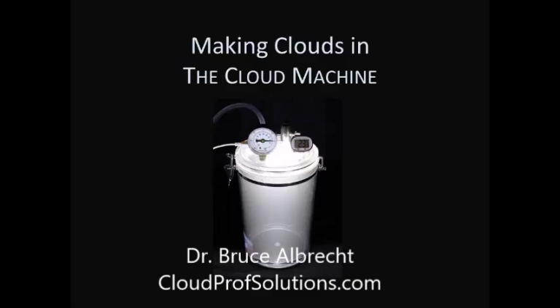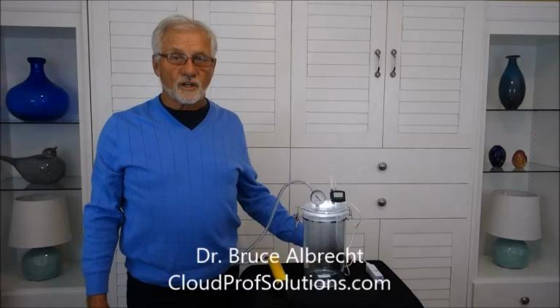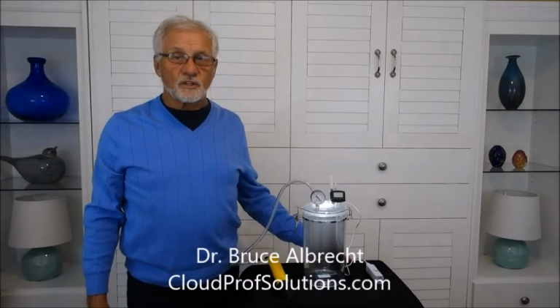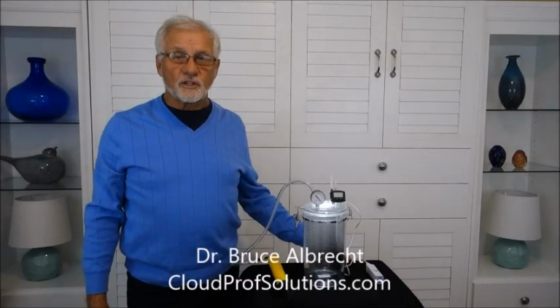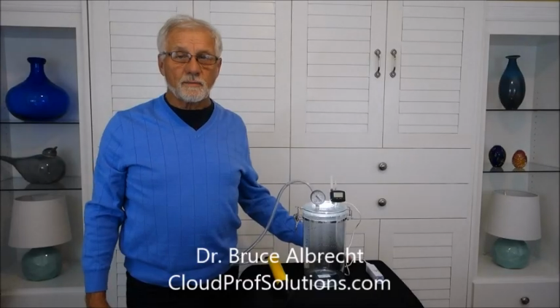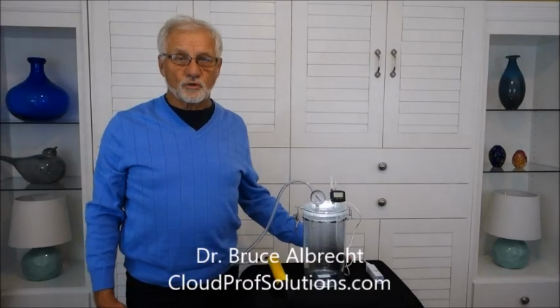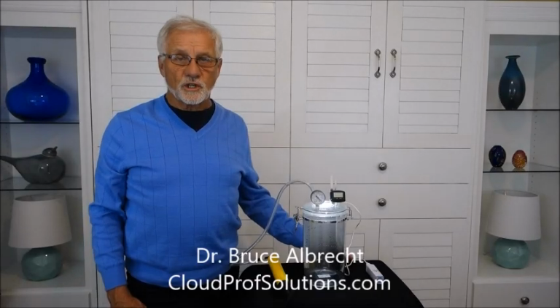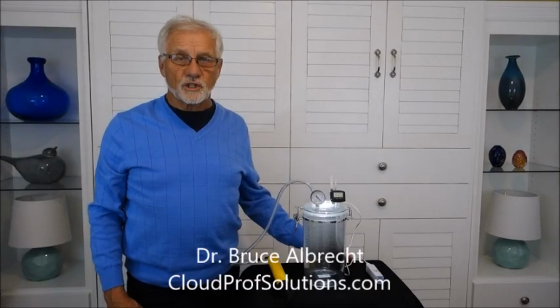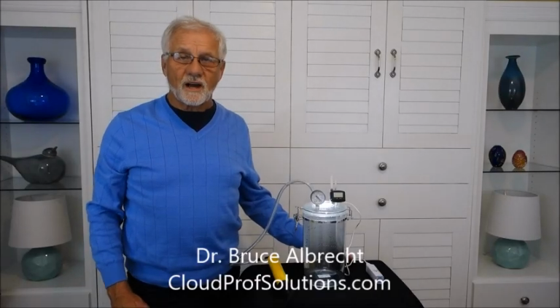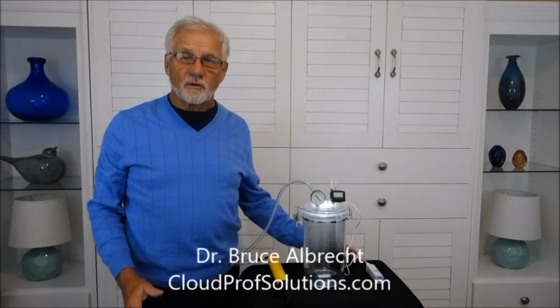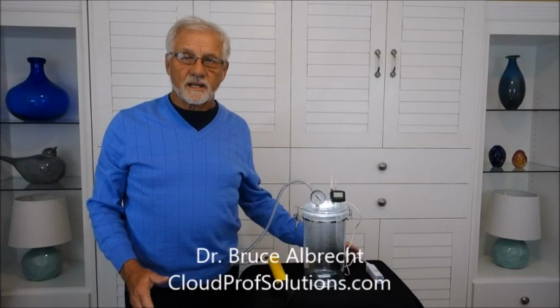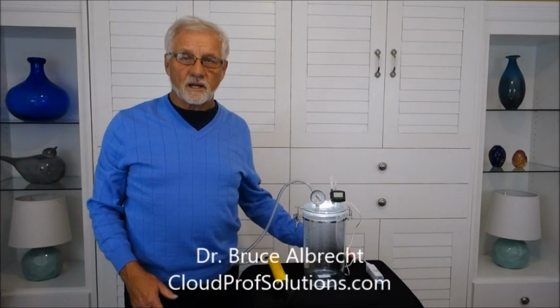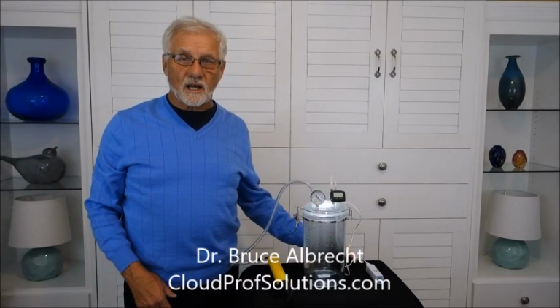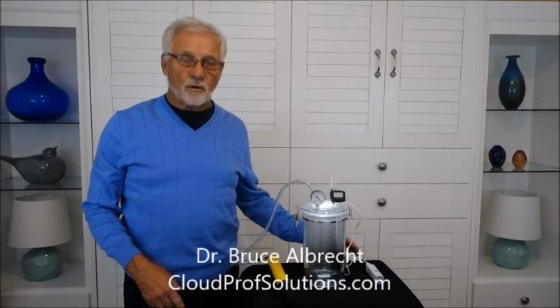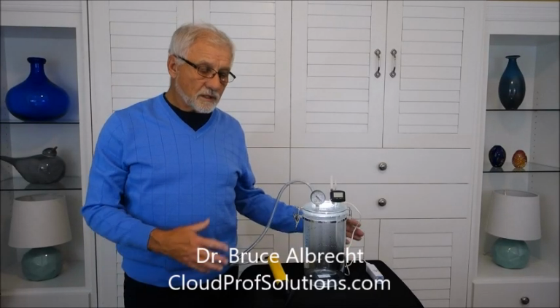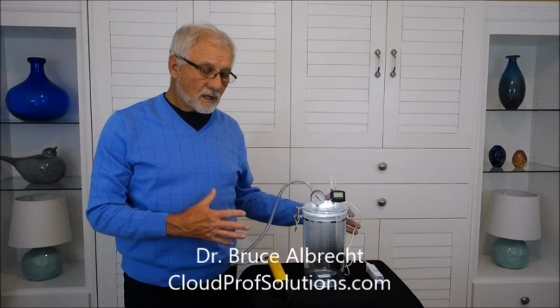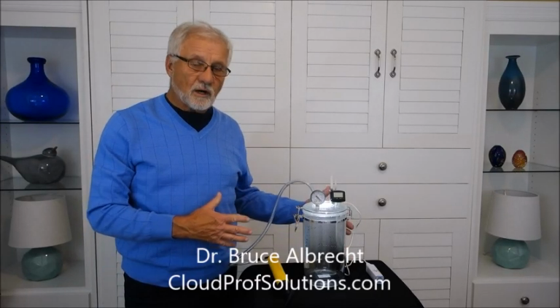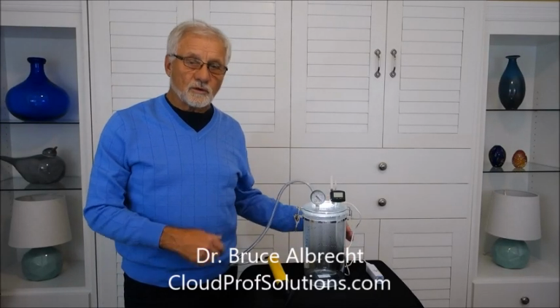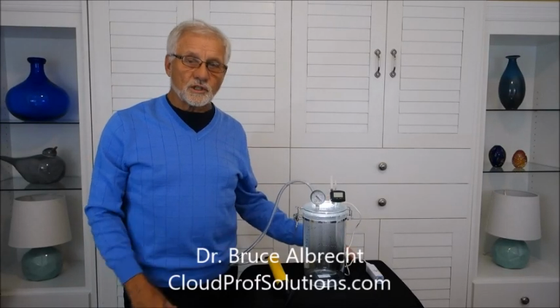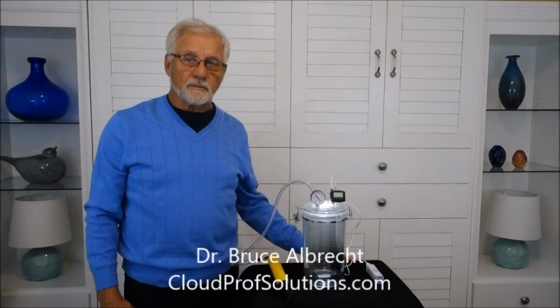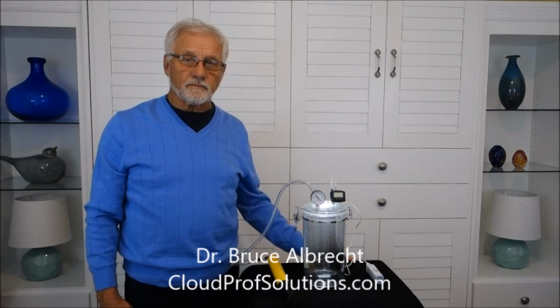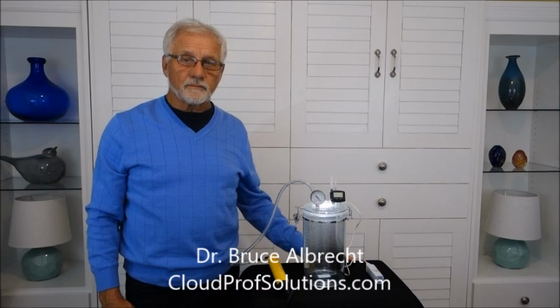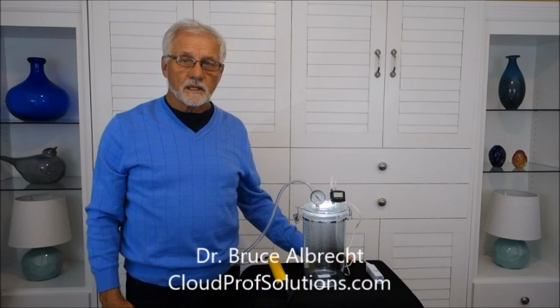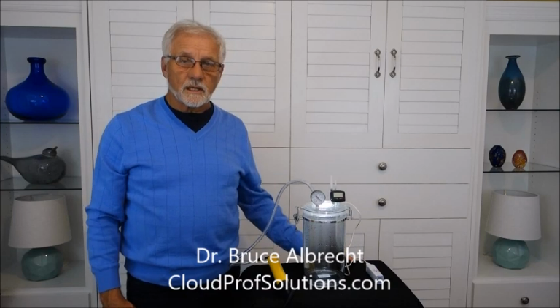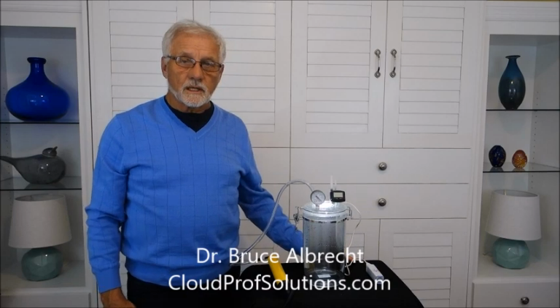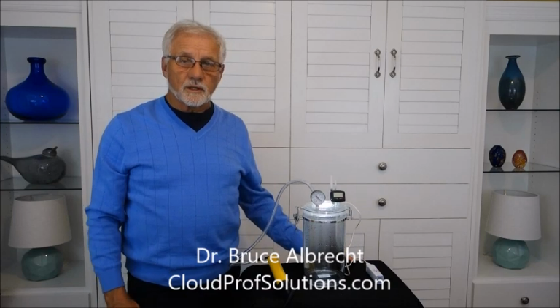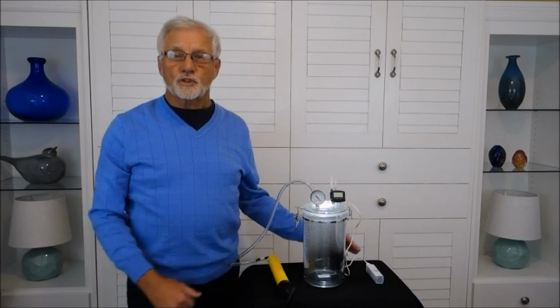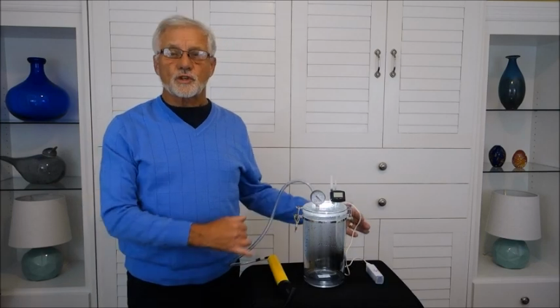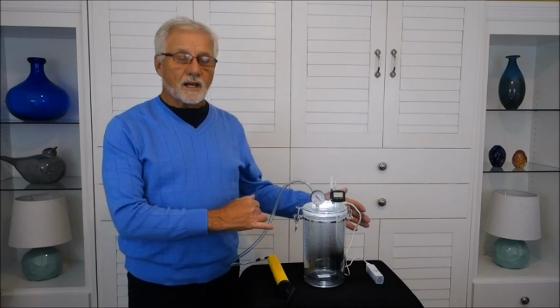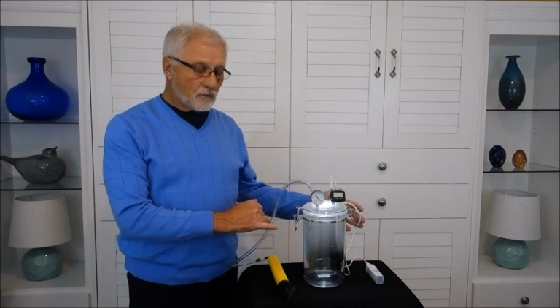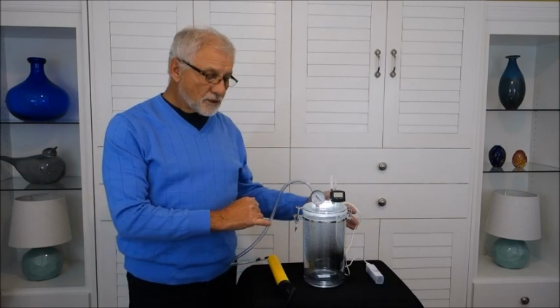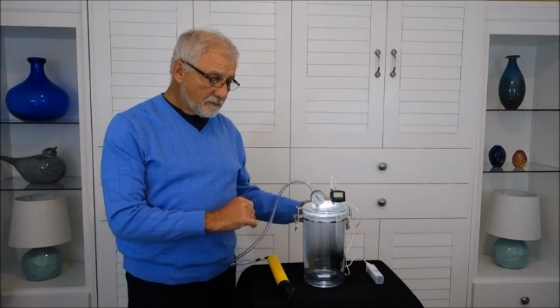This is a demonstration of how to make a cloud in the cloud machine. This is the cloud machine.